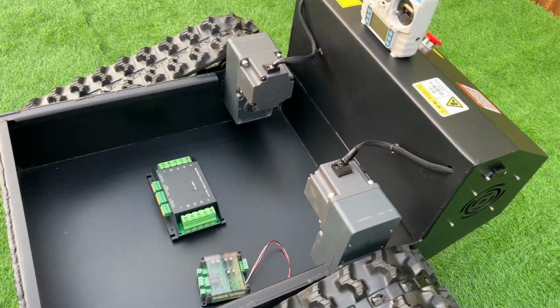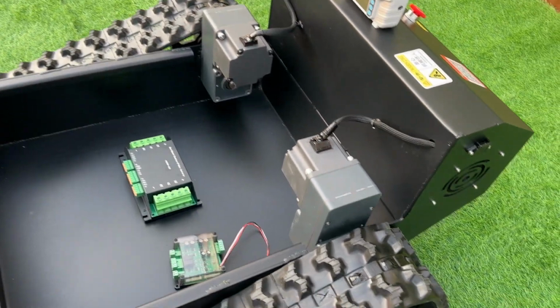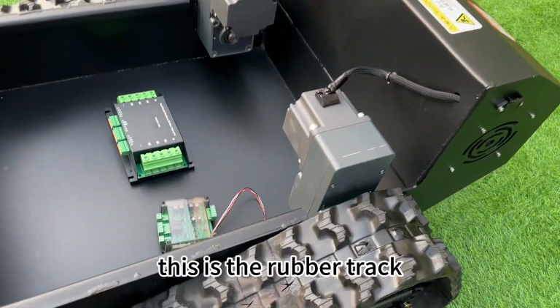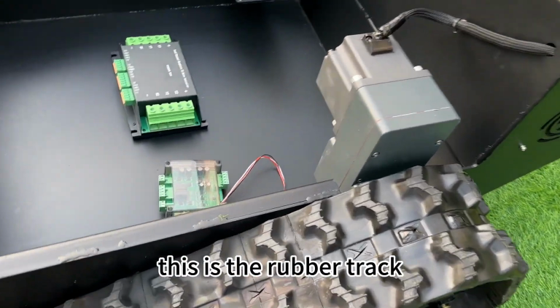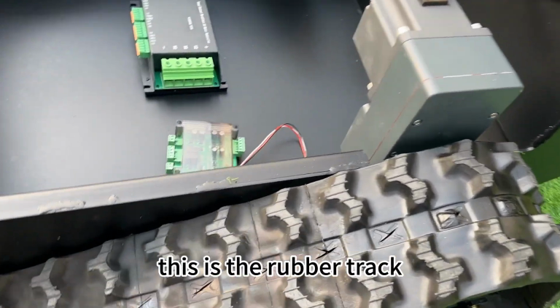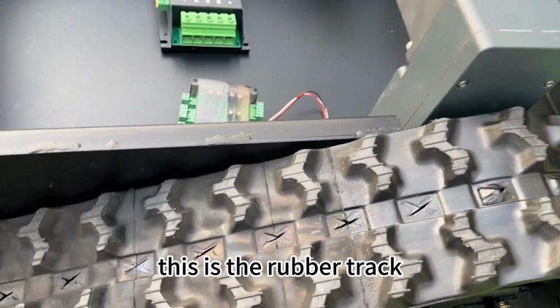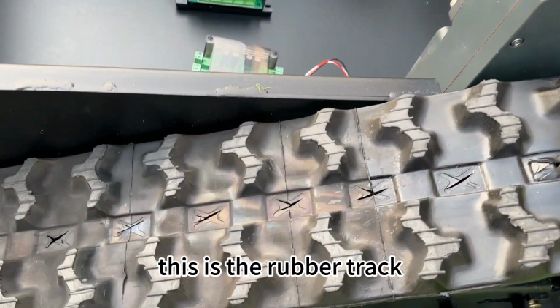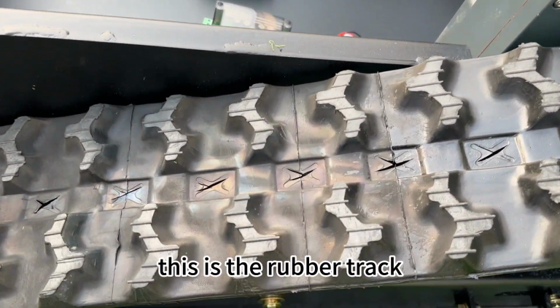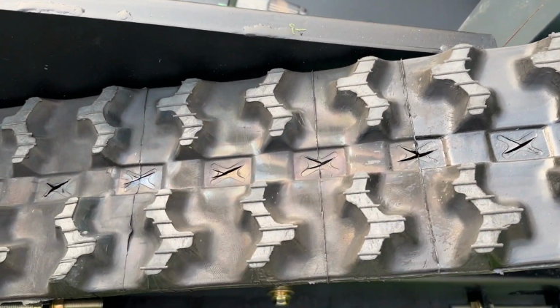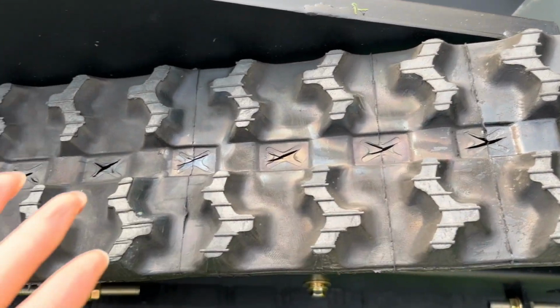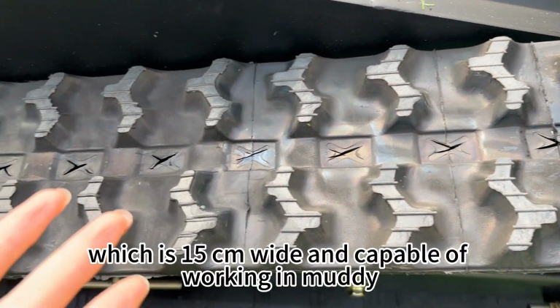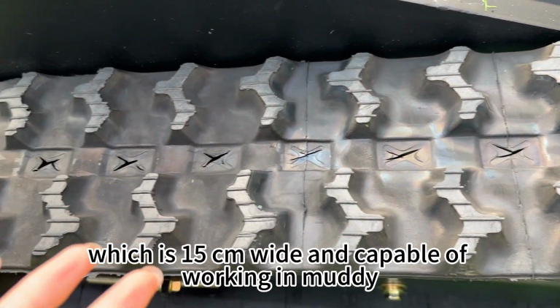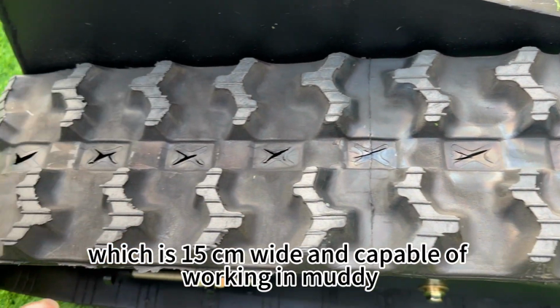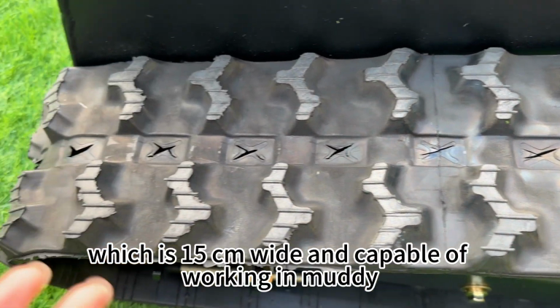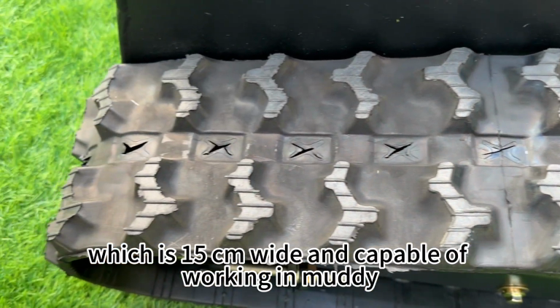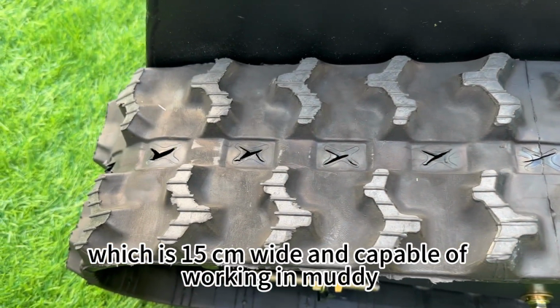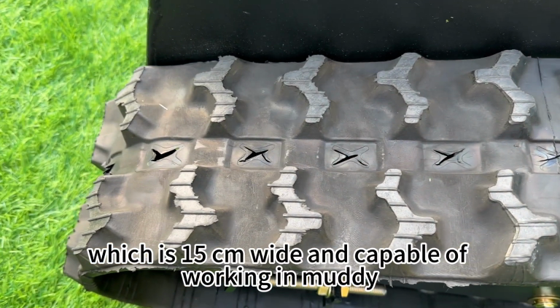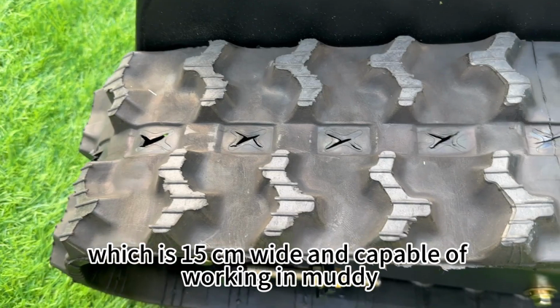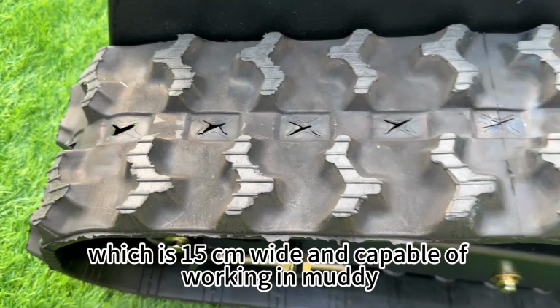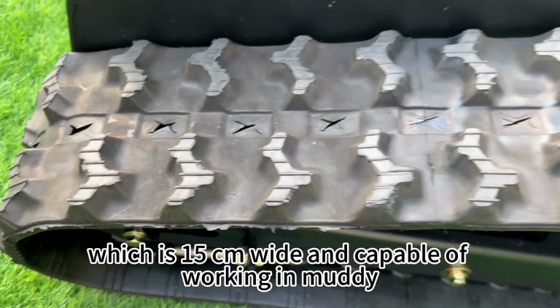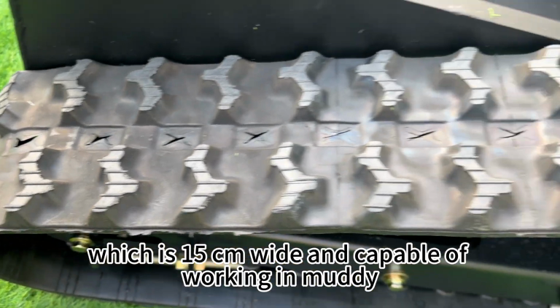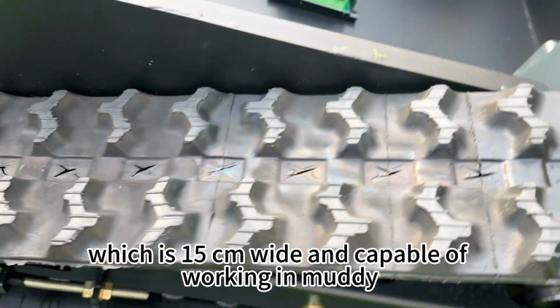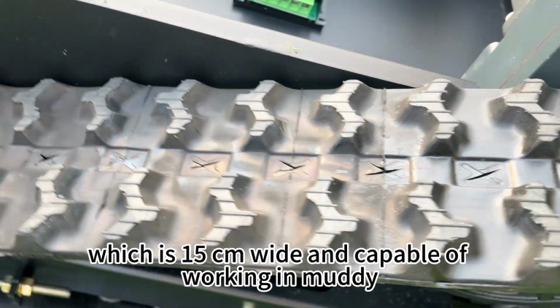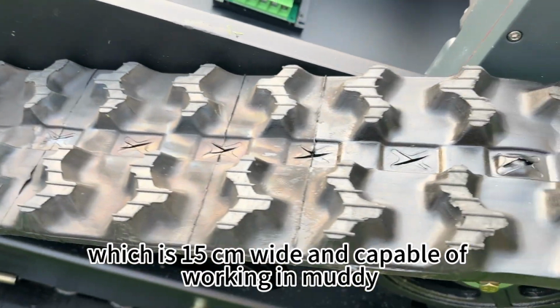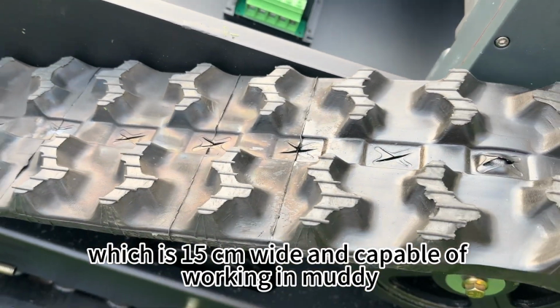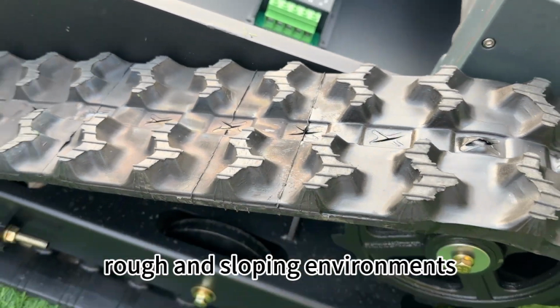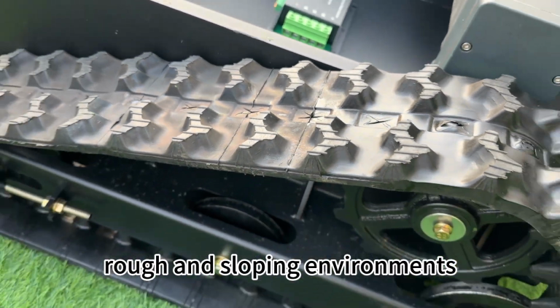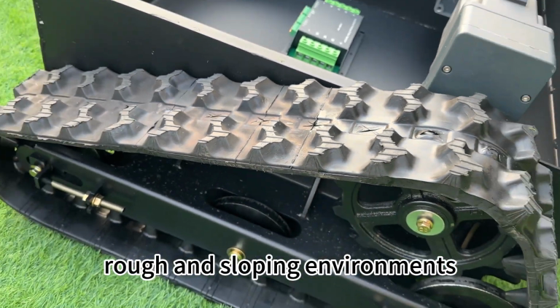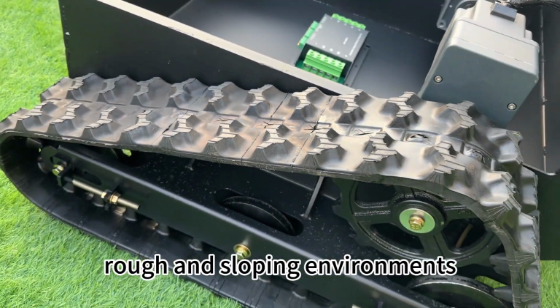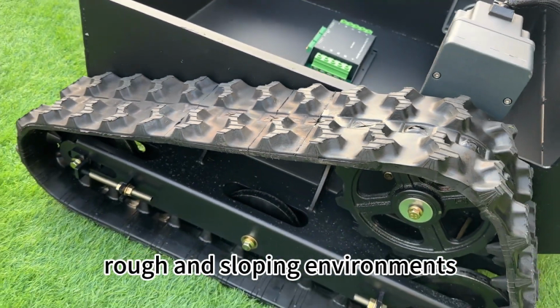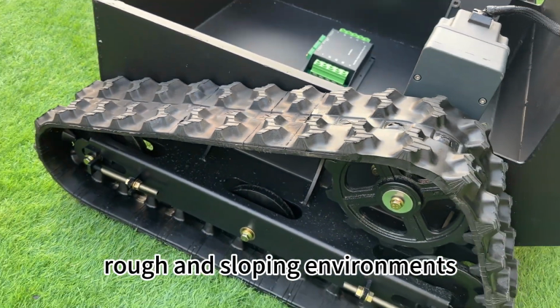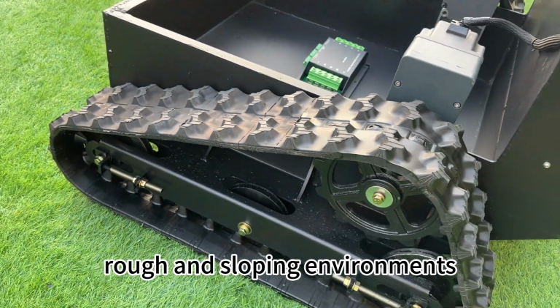This is the rubber track, which is 15 centimeters wide and capable of working in muddy, rough, and sloping environments.